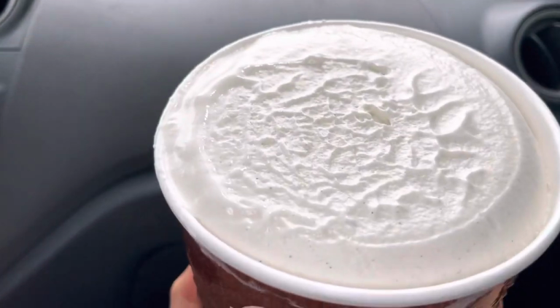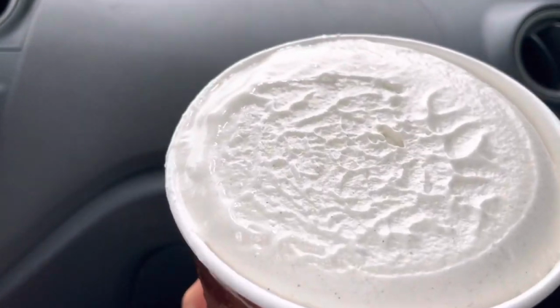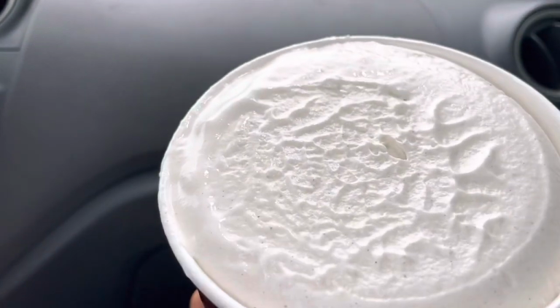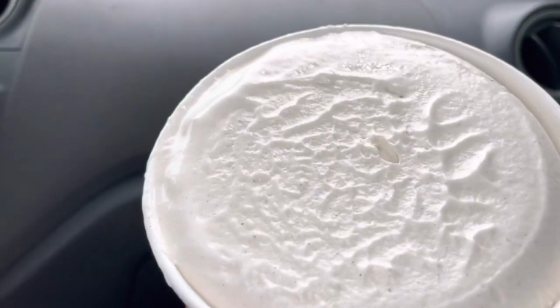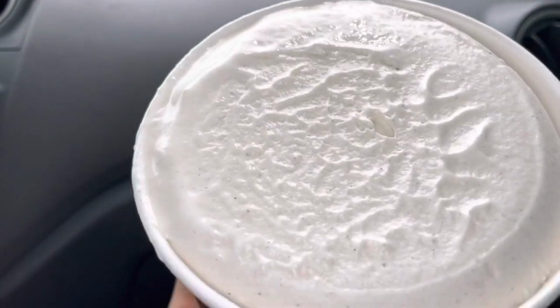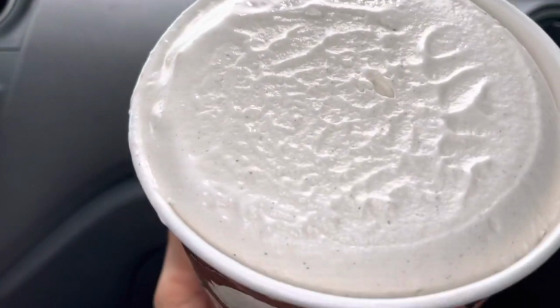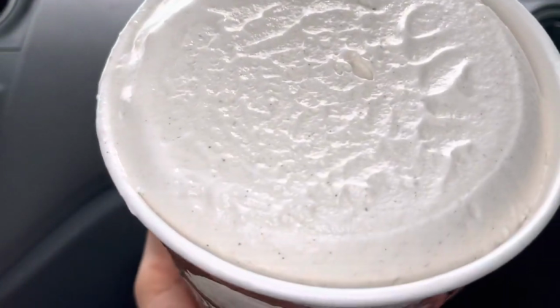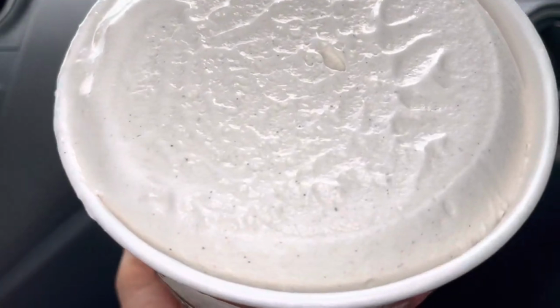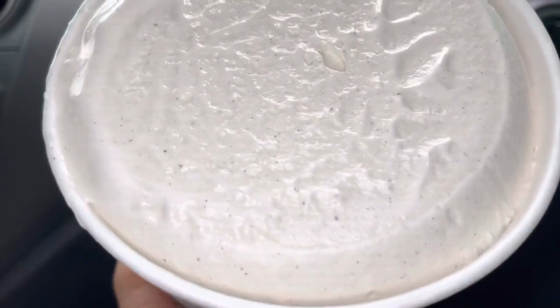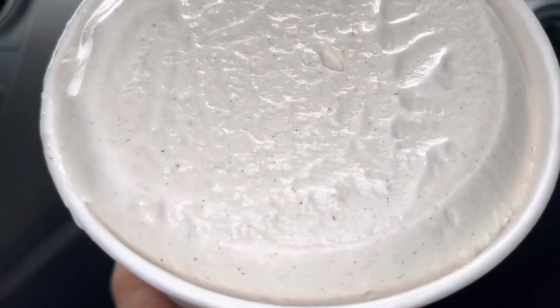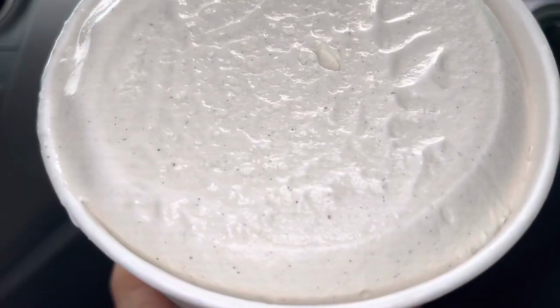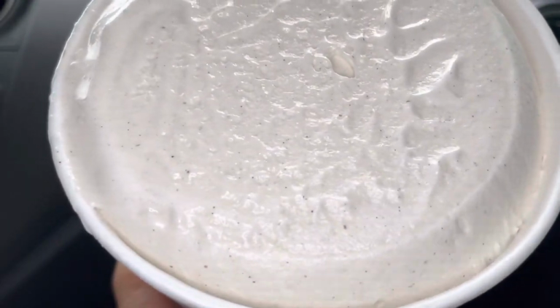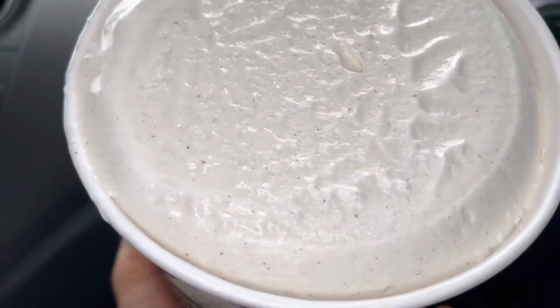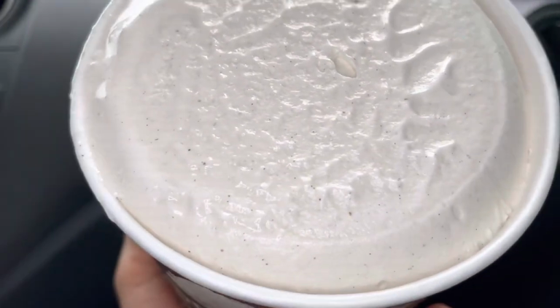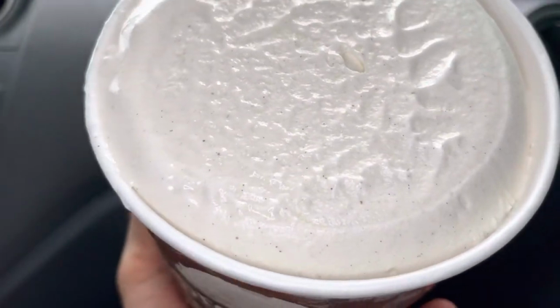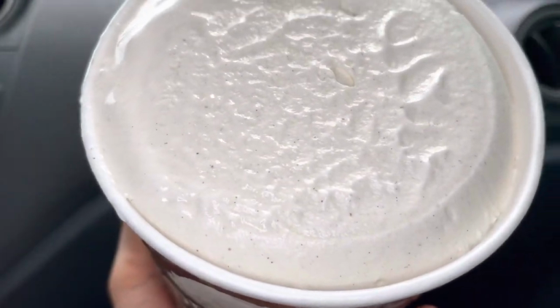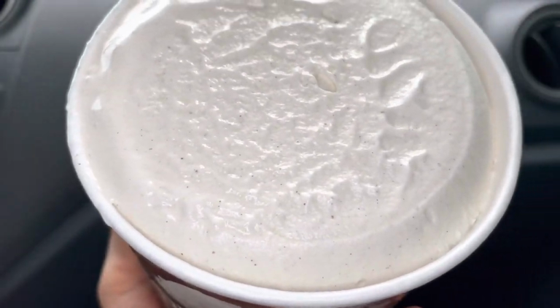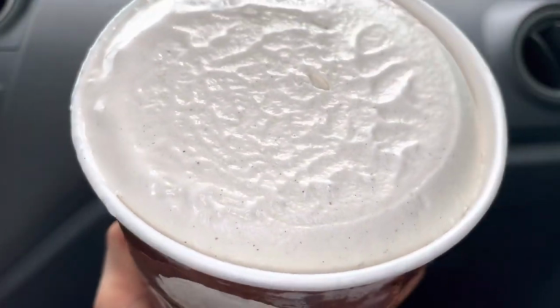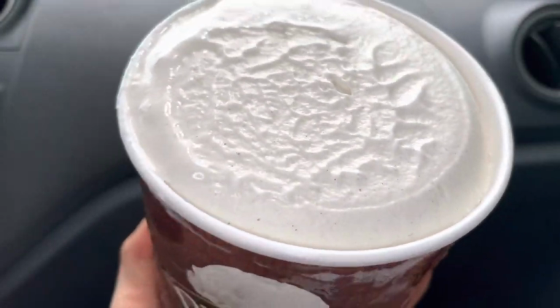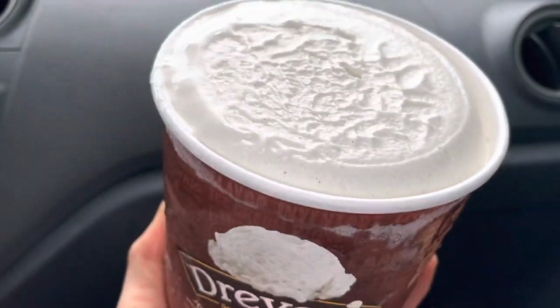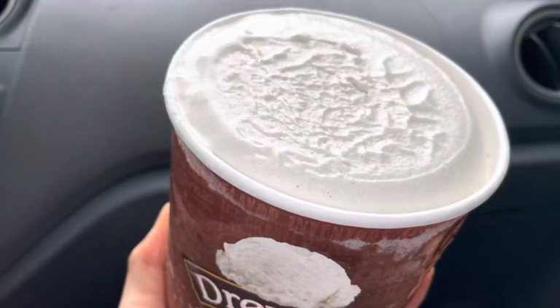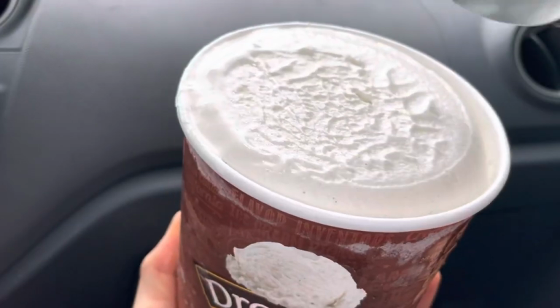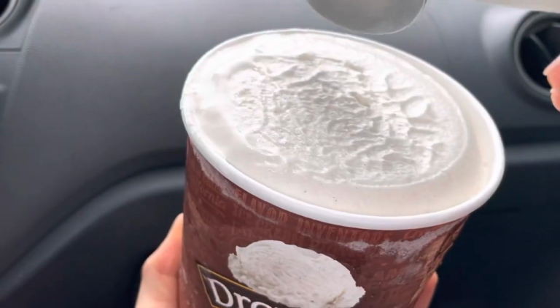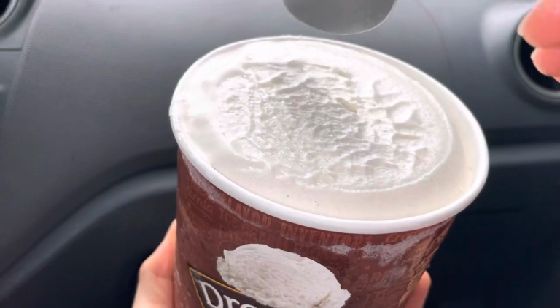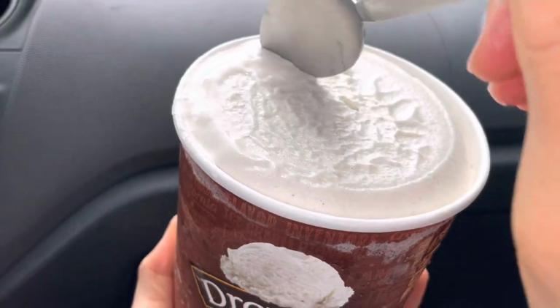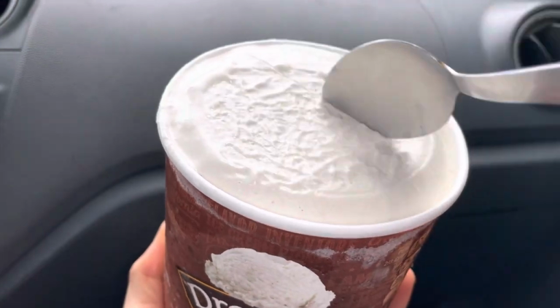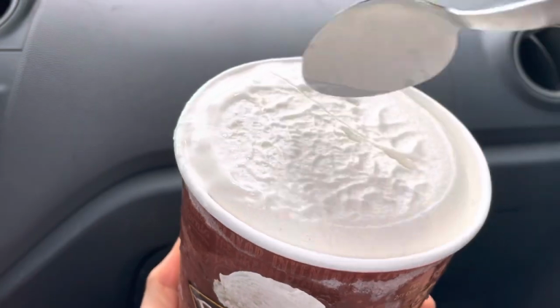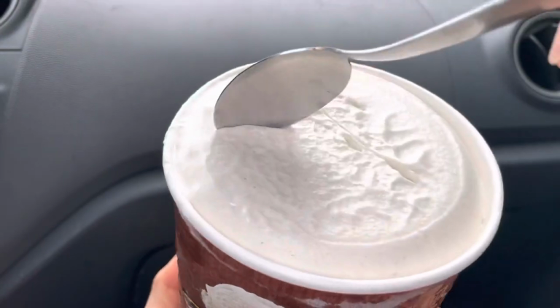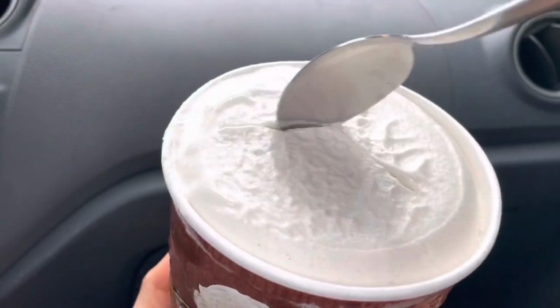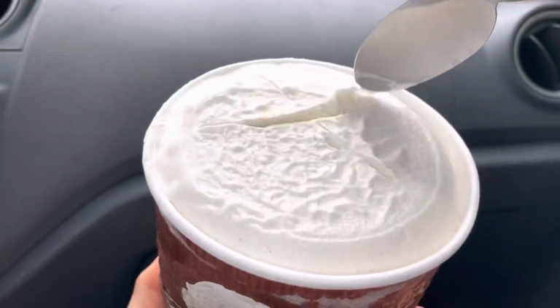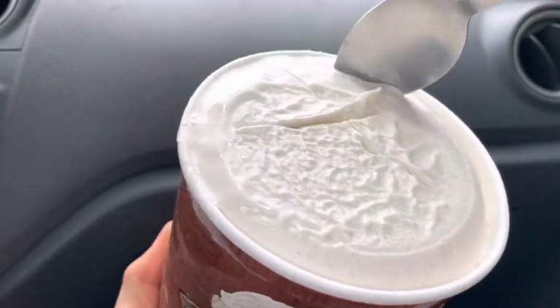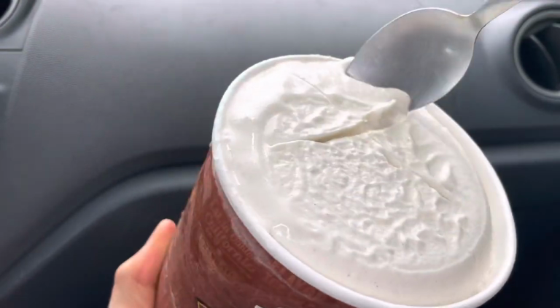You can see the dots right there — I believe that's from the bean.